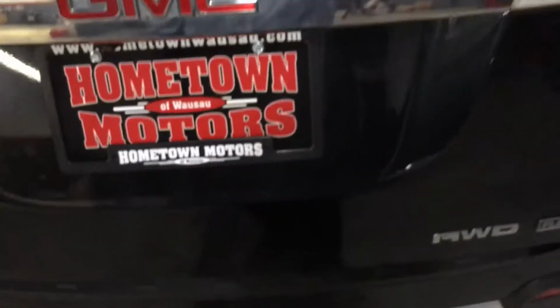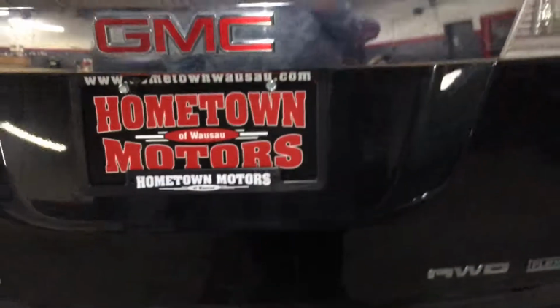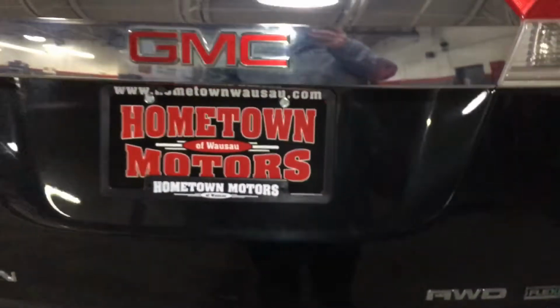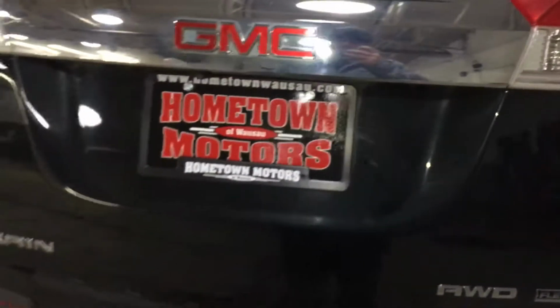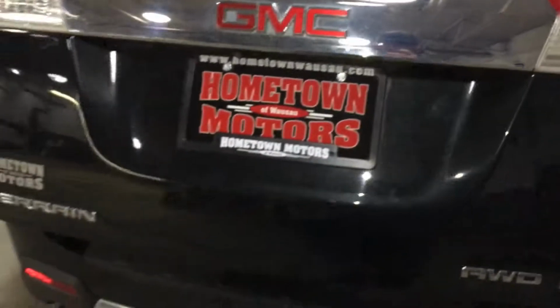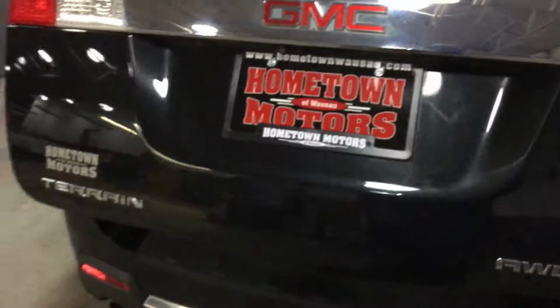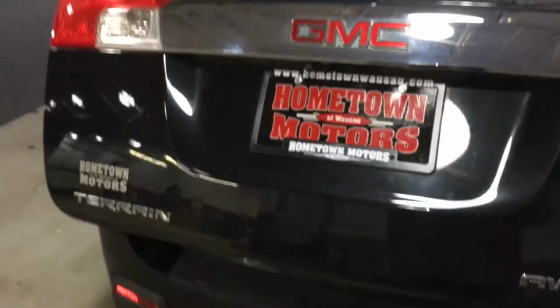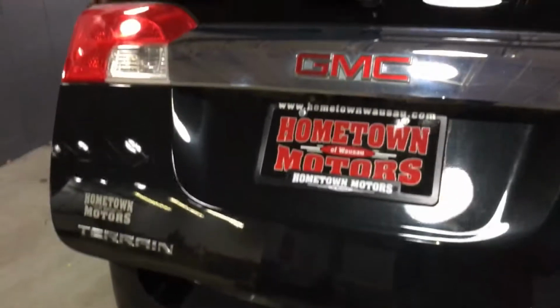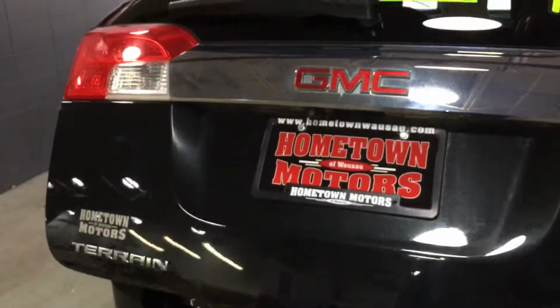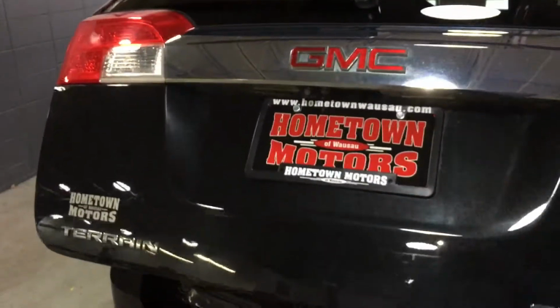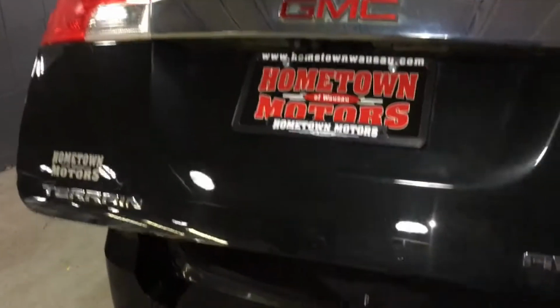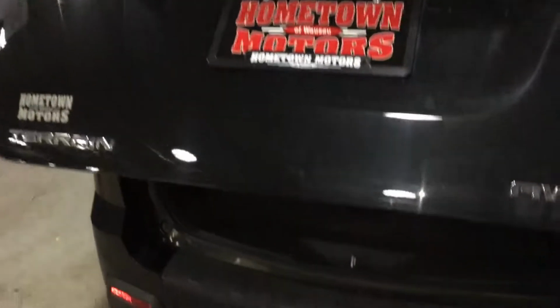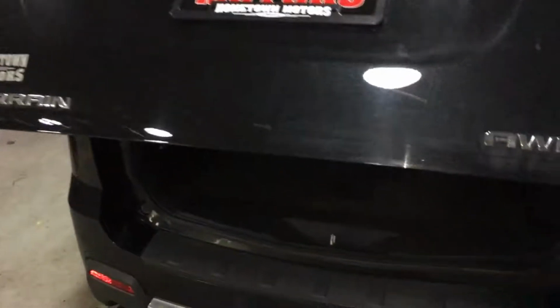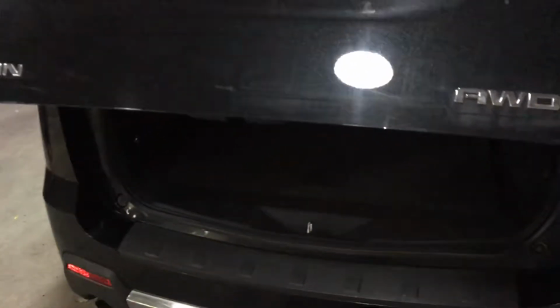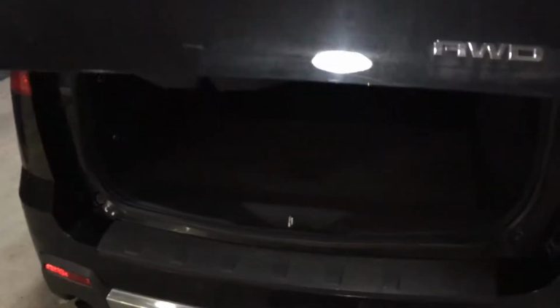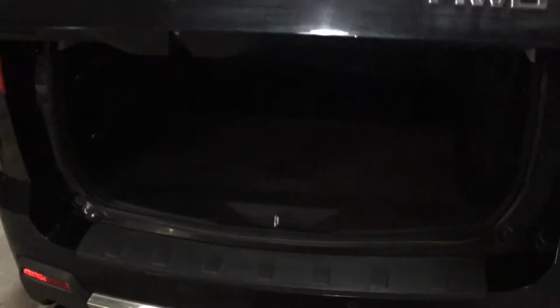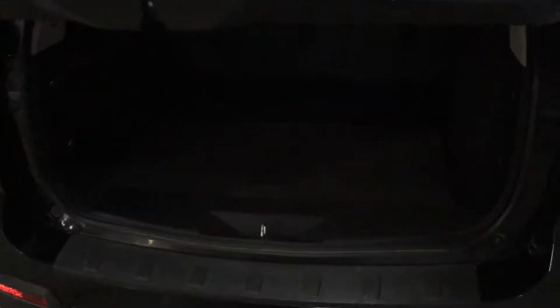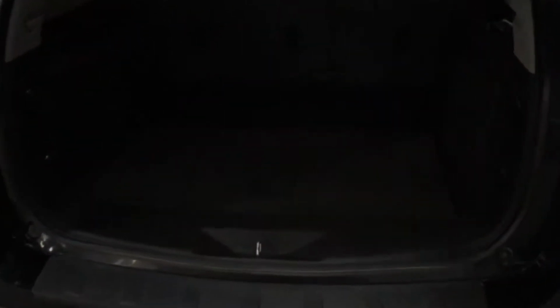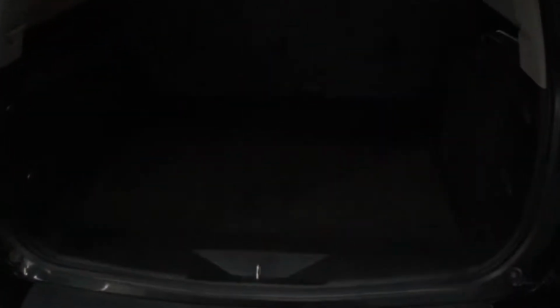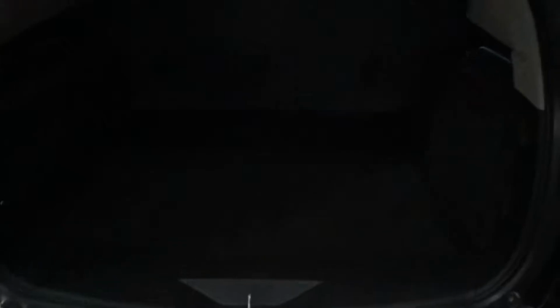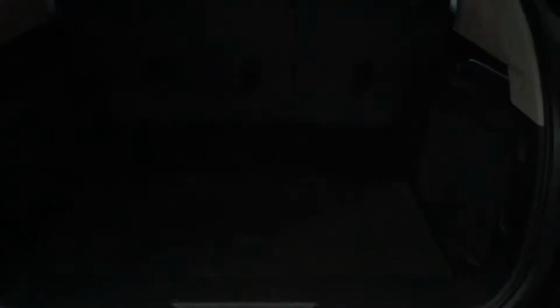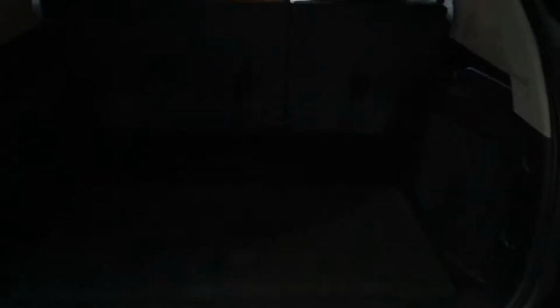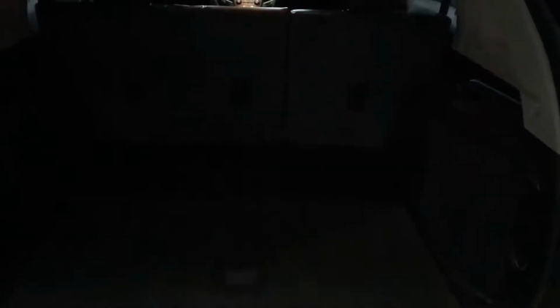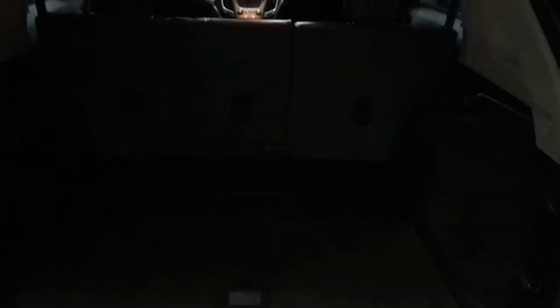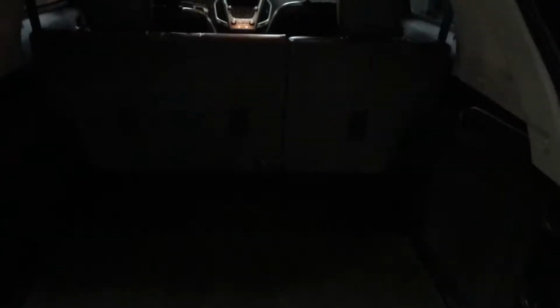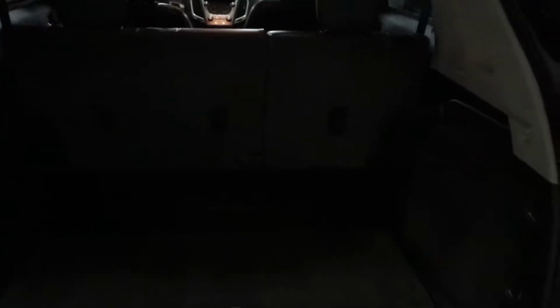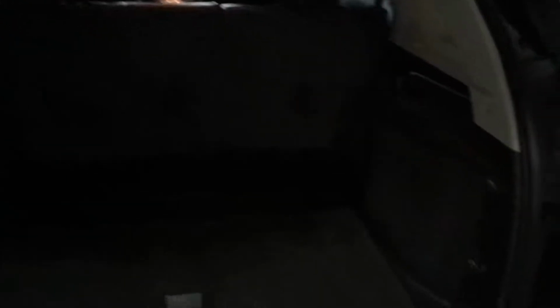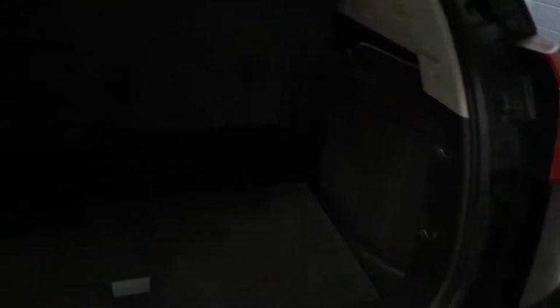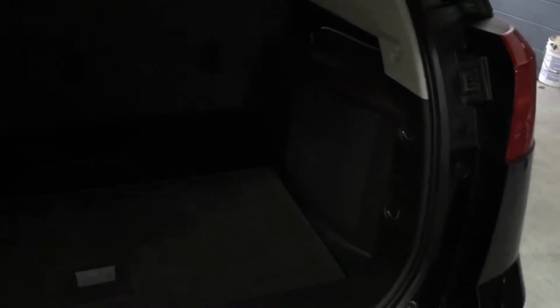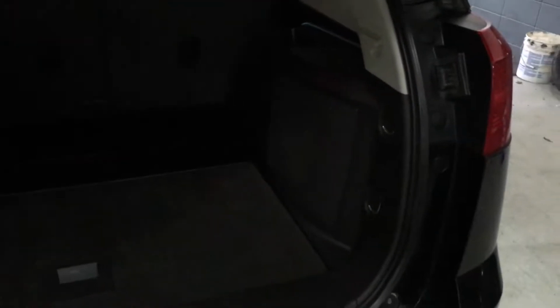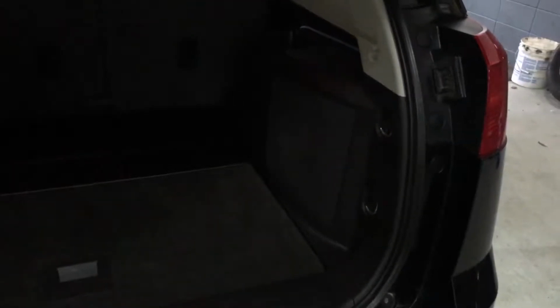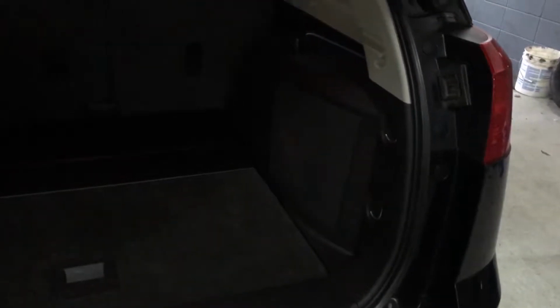This has a power liftgate, which is really nice, and a lot of room back here, with a subwoofer.